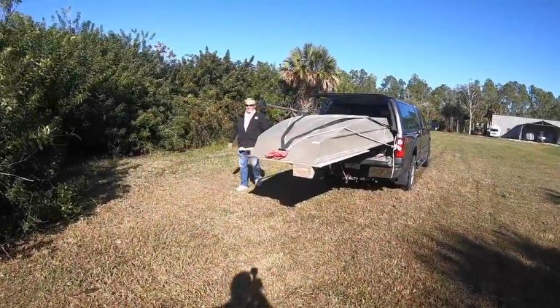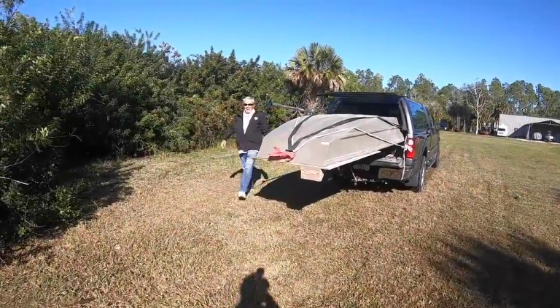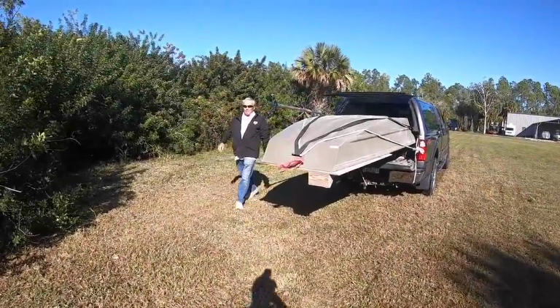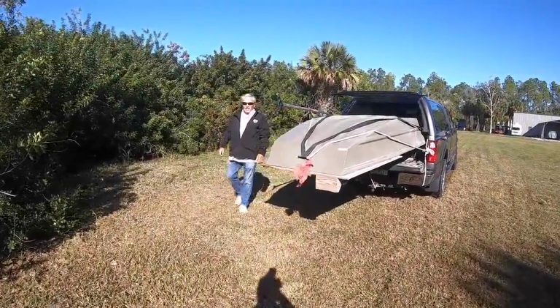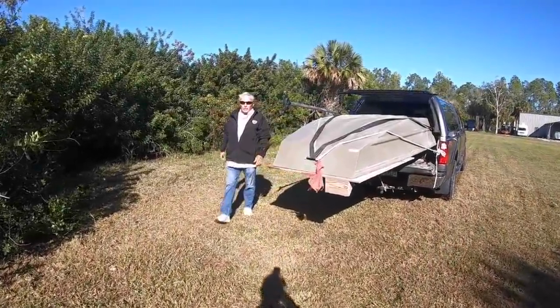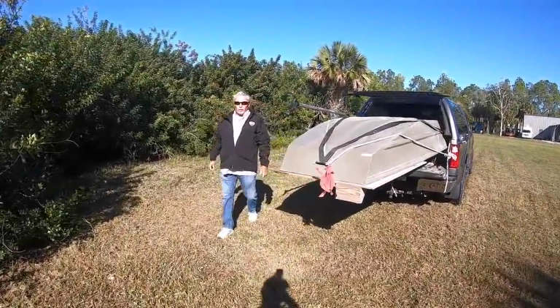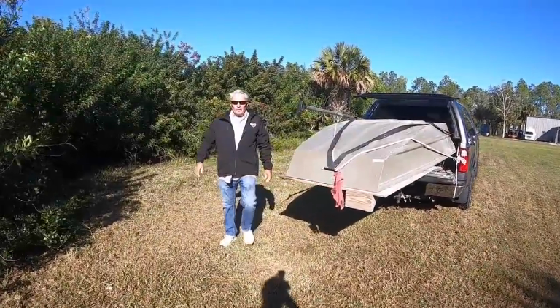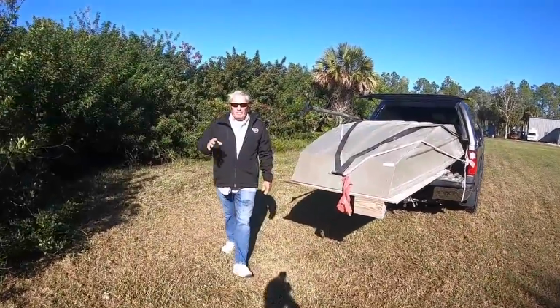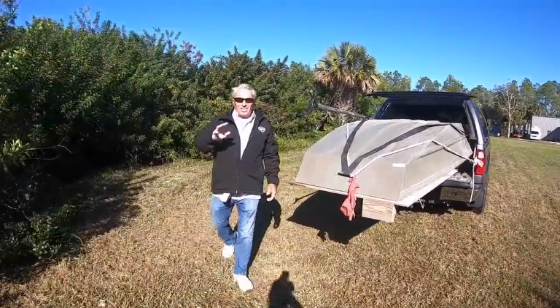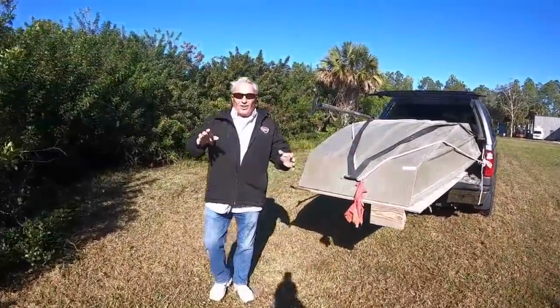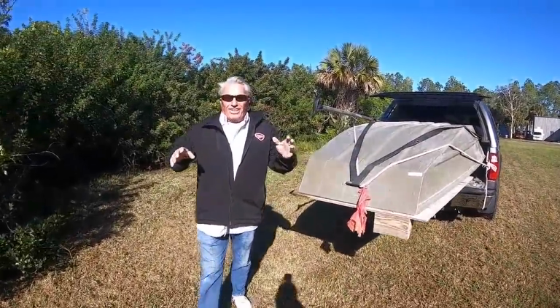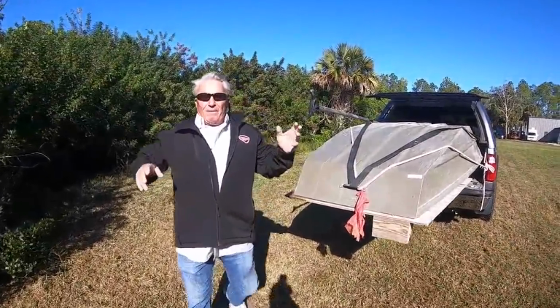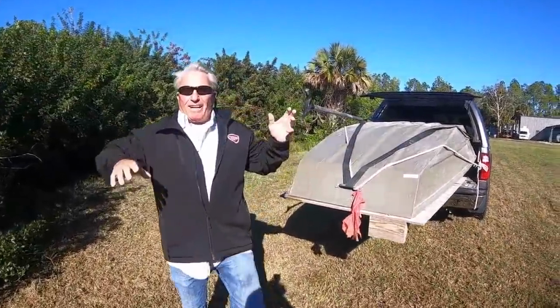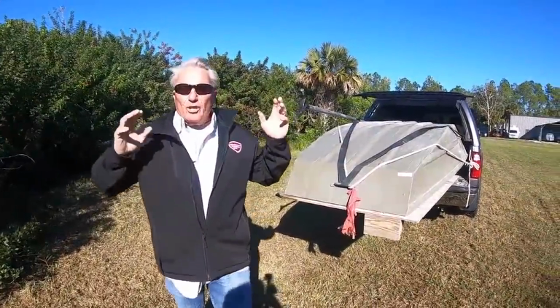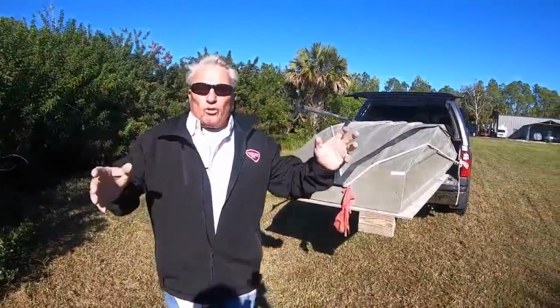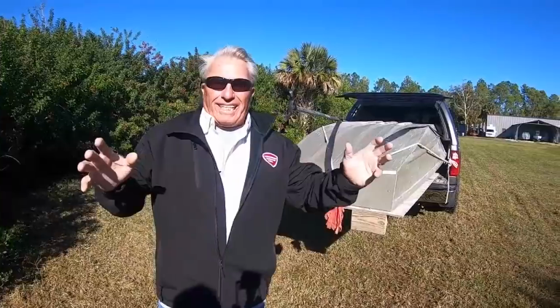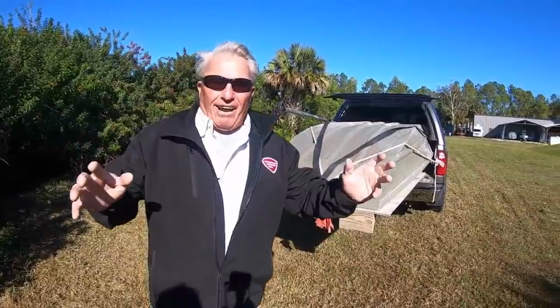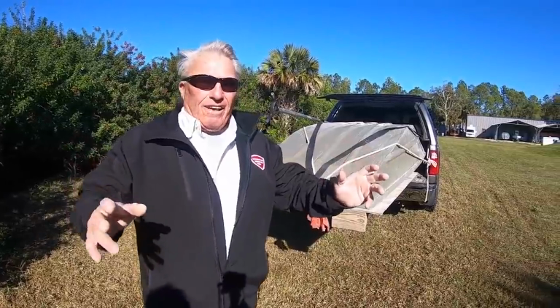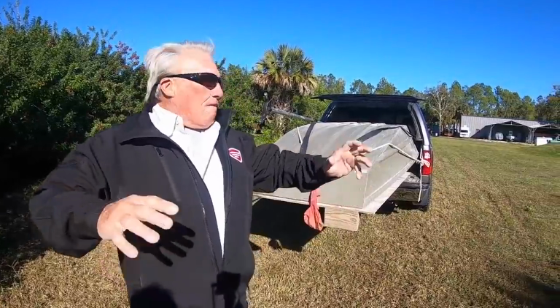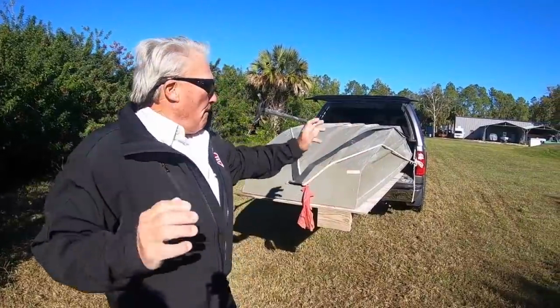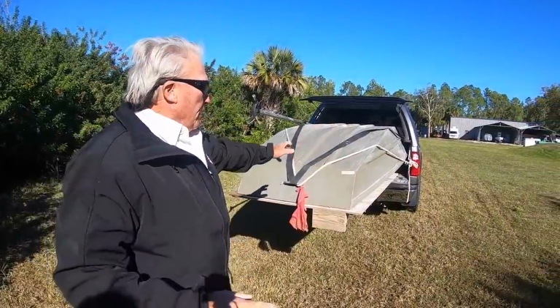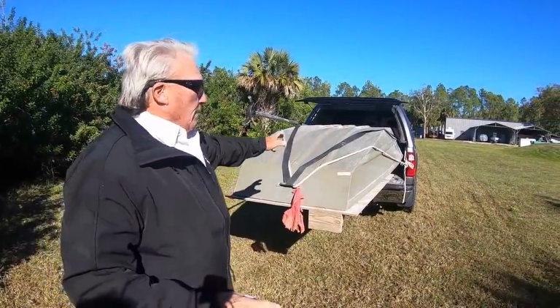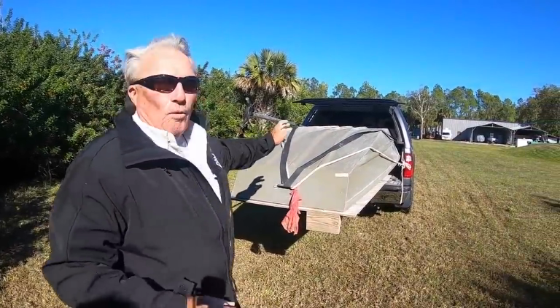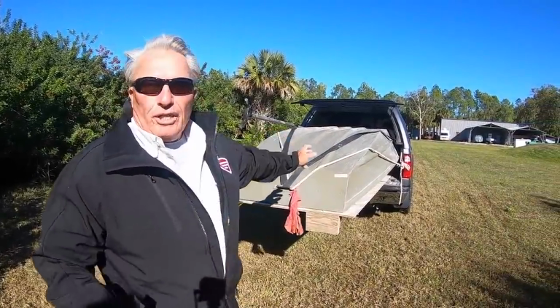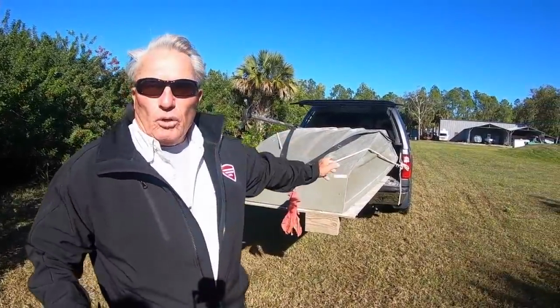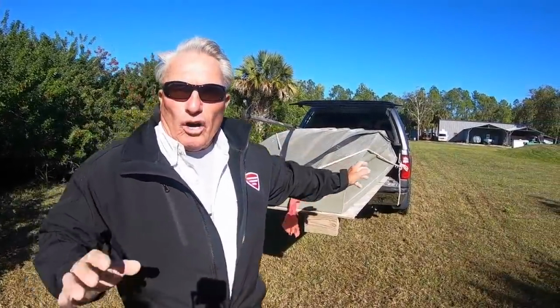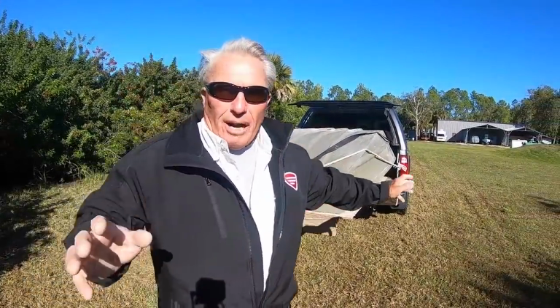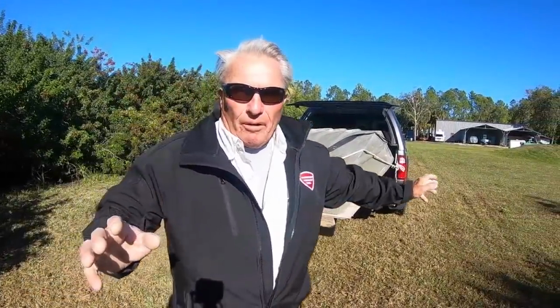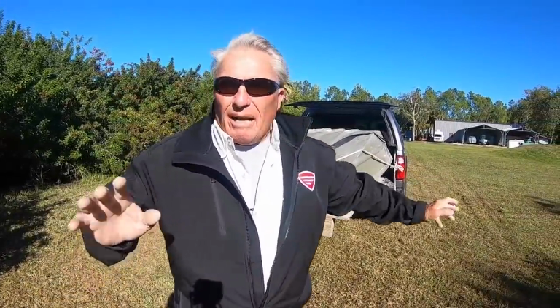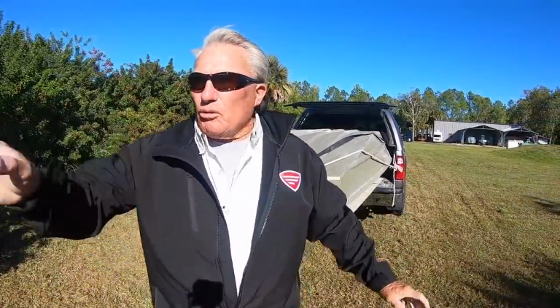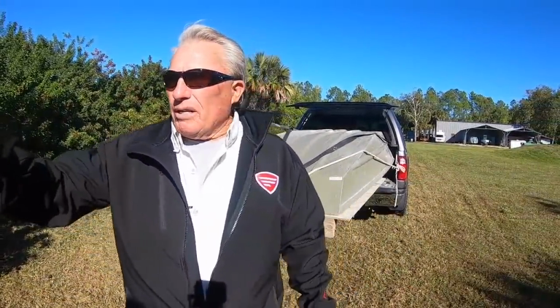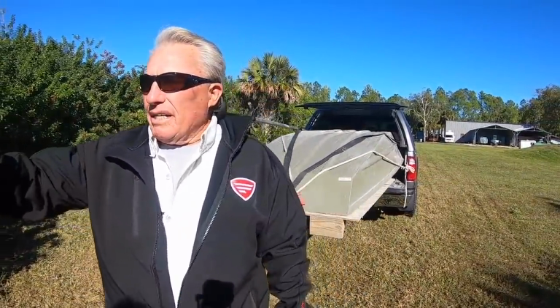Hey fellow YouTubers. Let me just show you my new tricked out 1542 car topper. I just want to tell you,